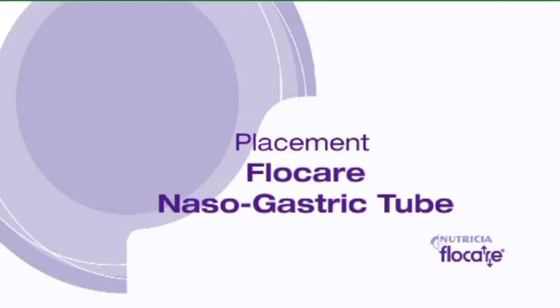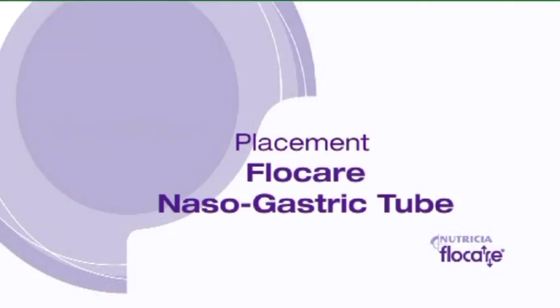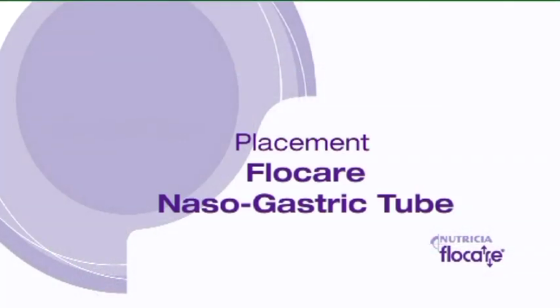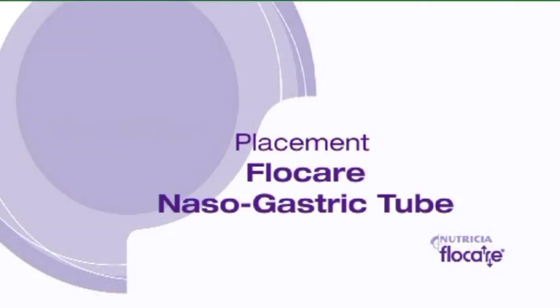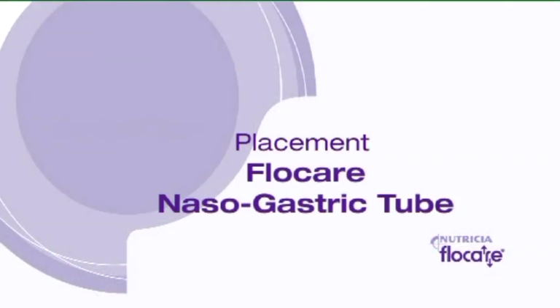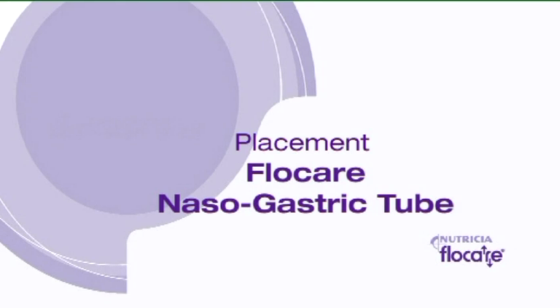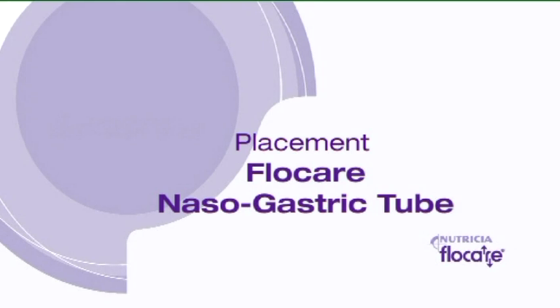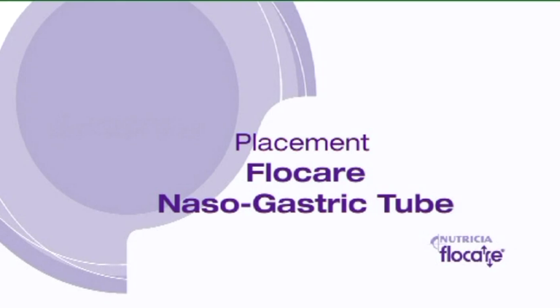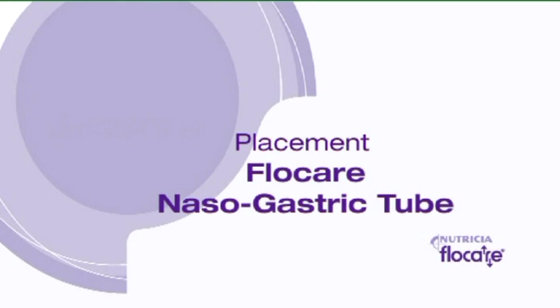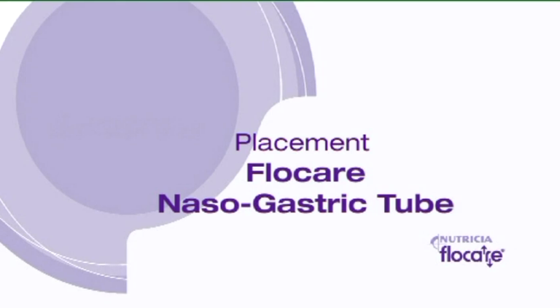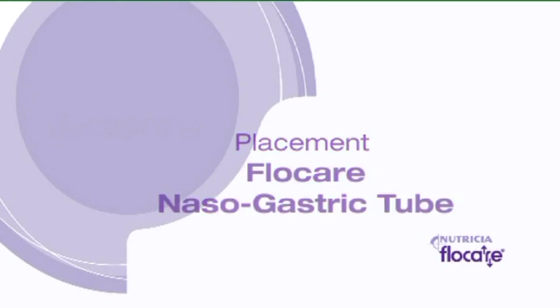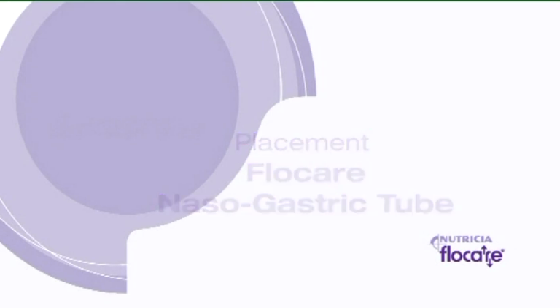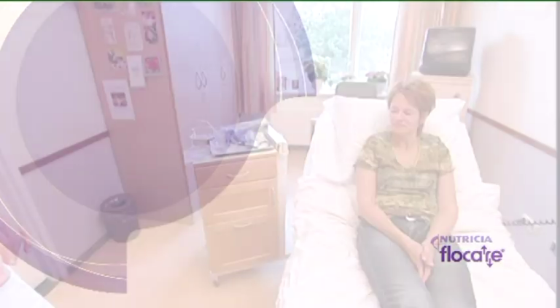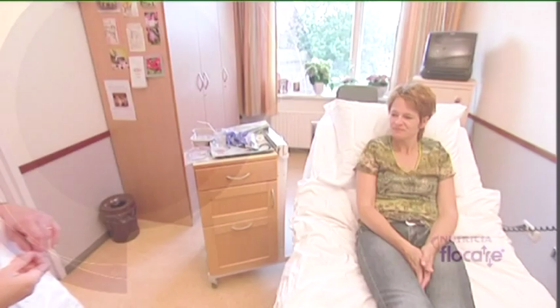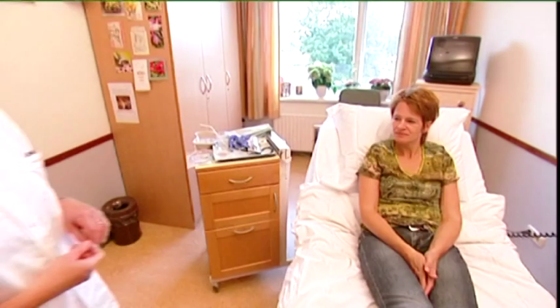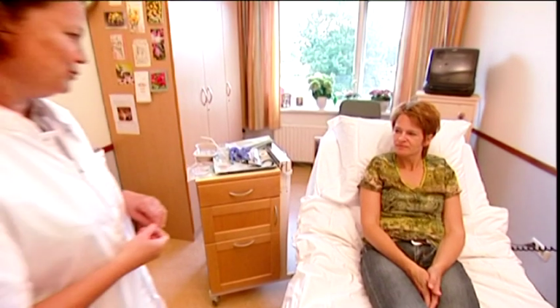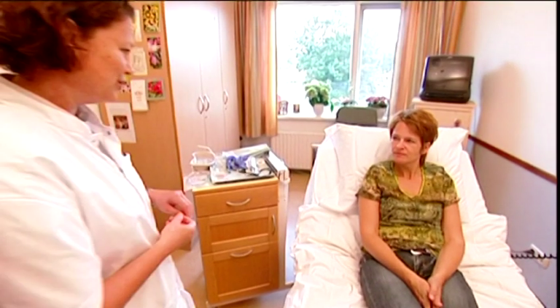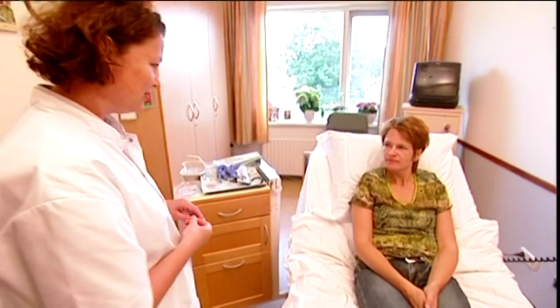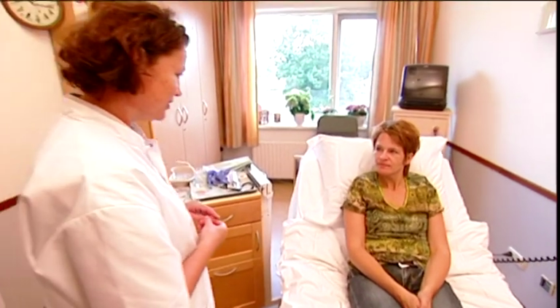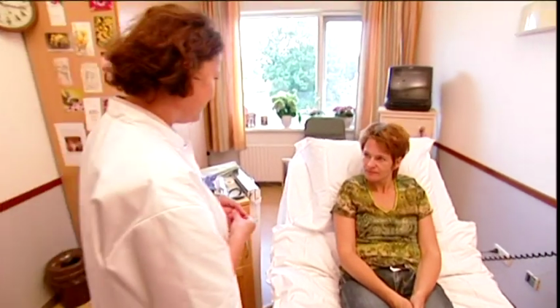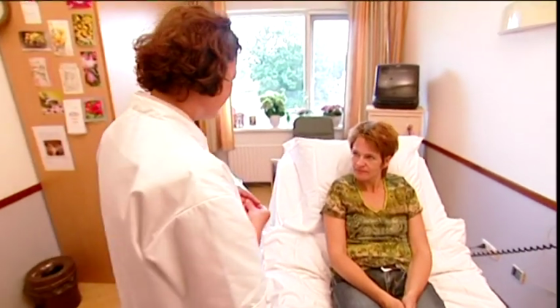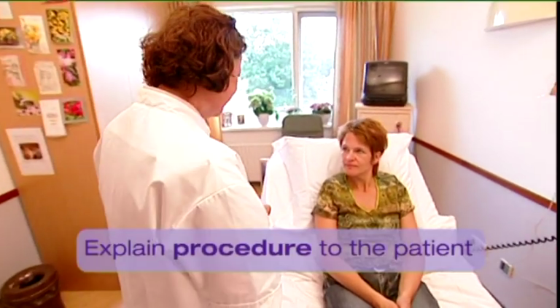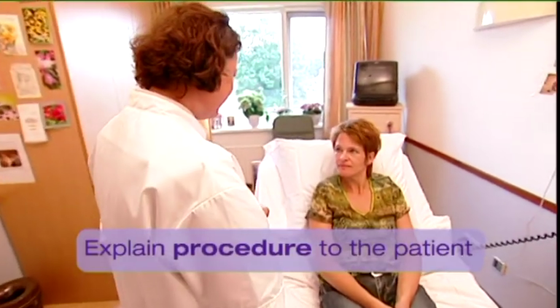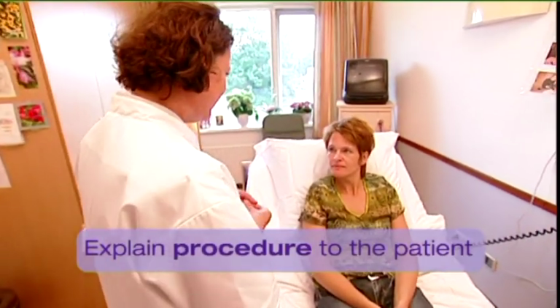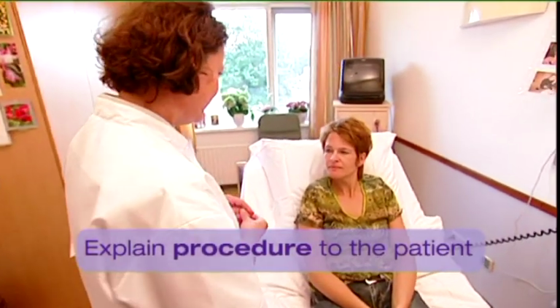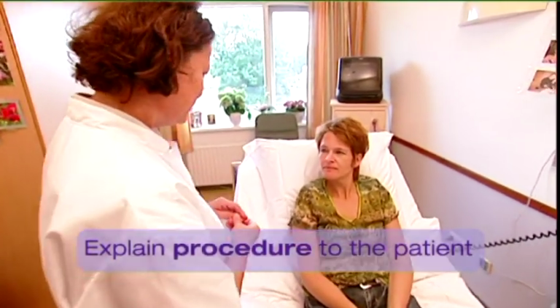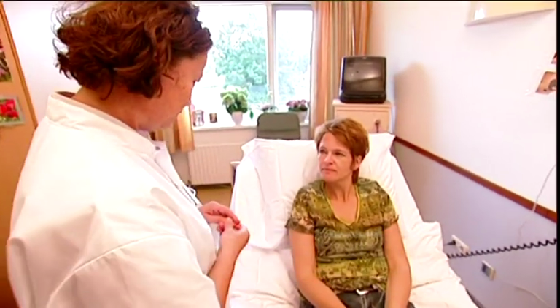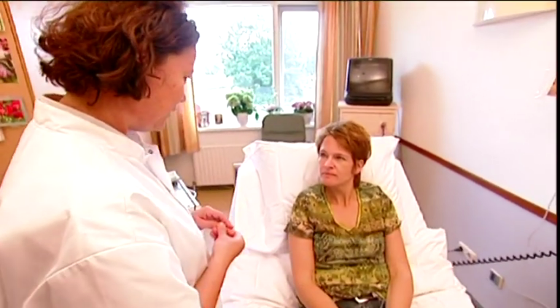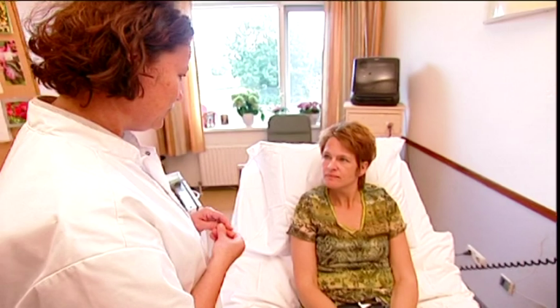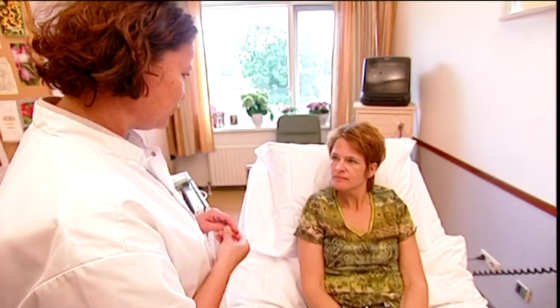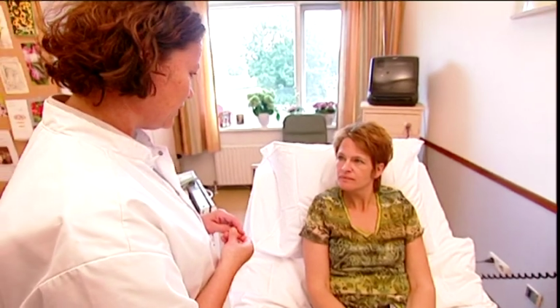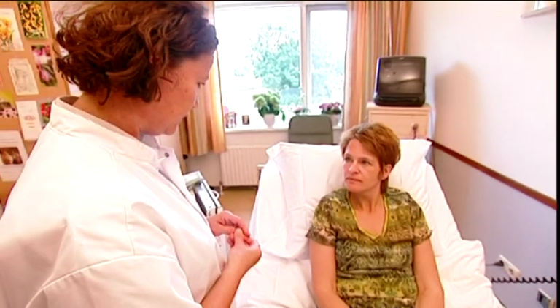Handkerchief. Wash your hands or wear surgical gloves. If possible, explain the procedure to the patient.